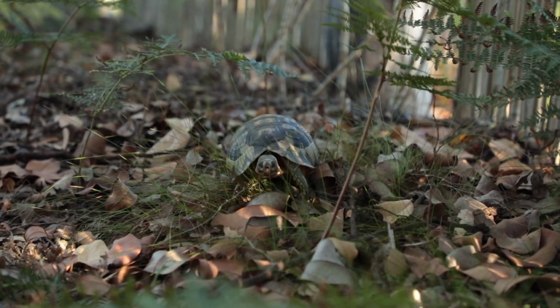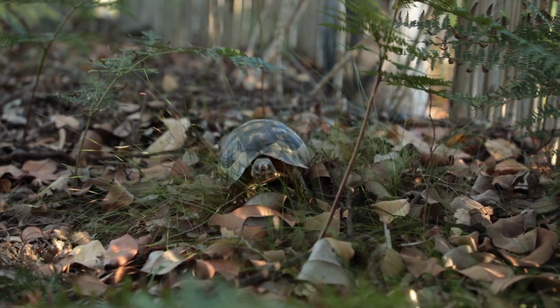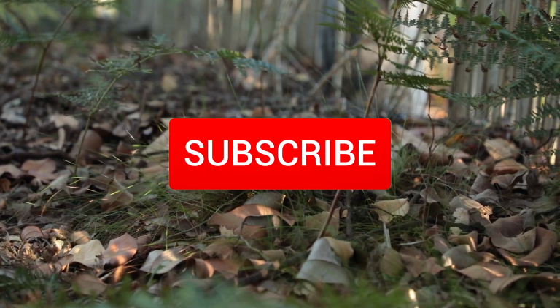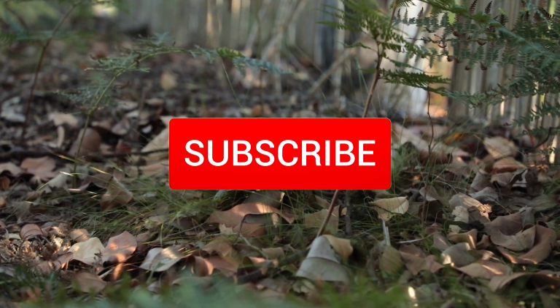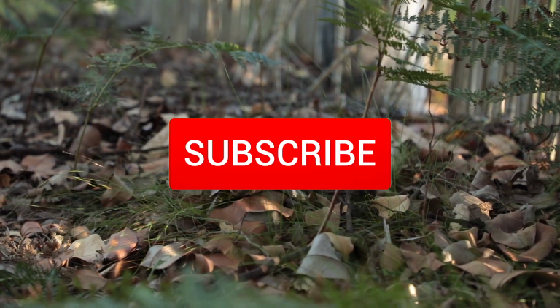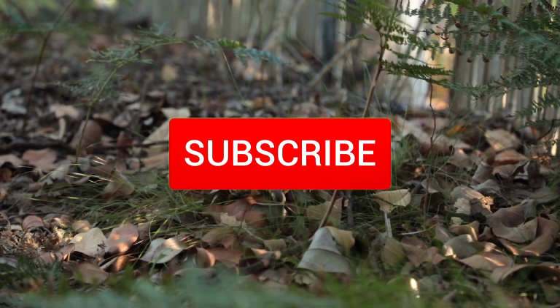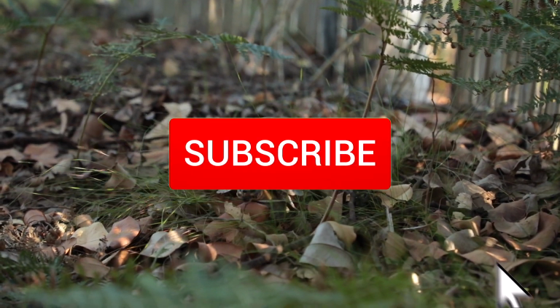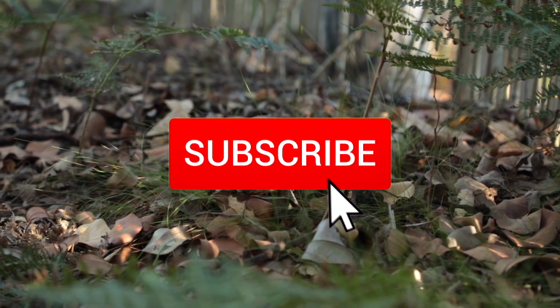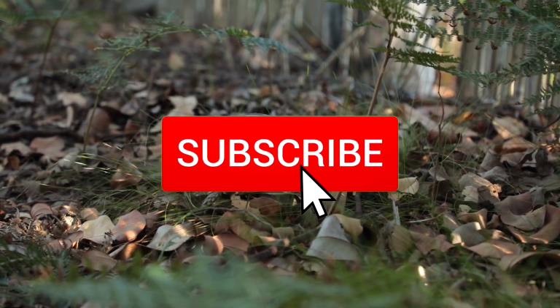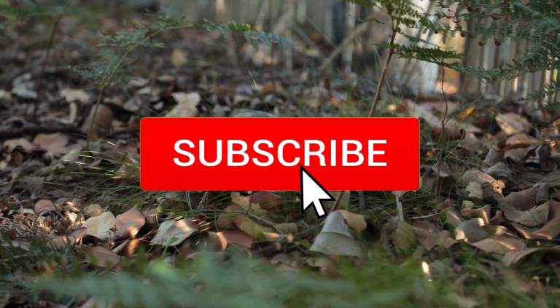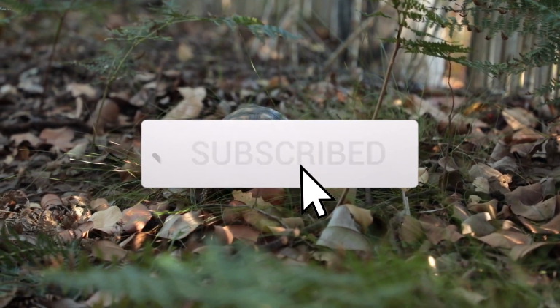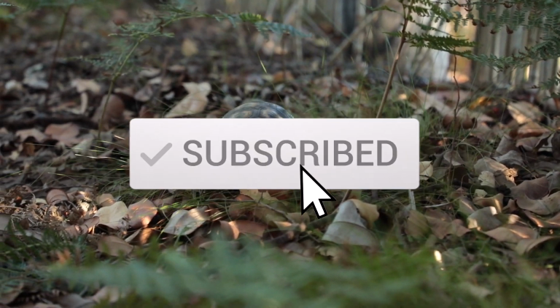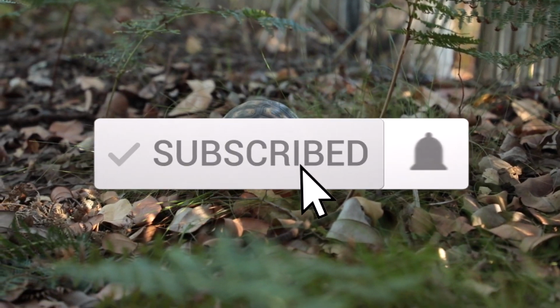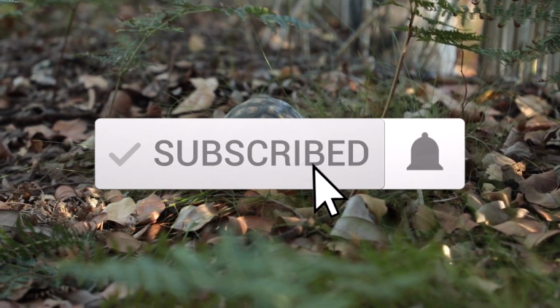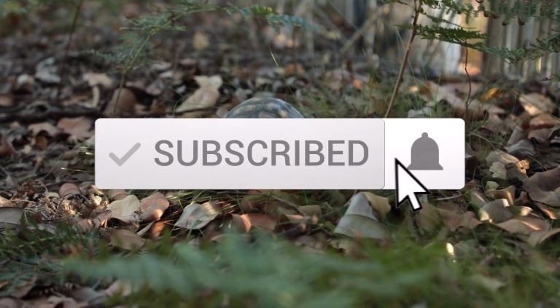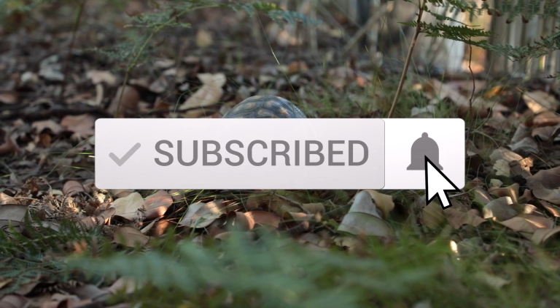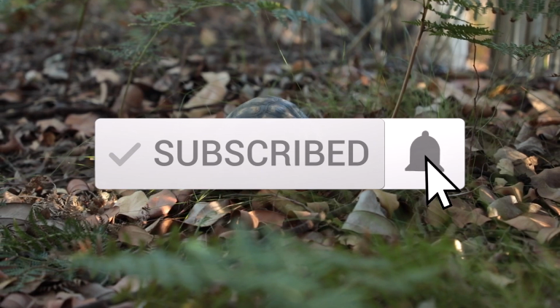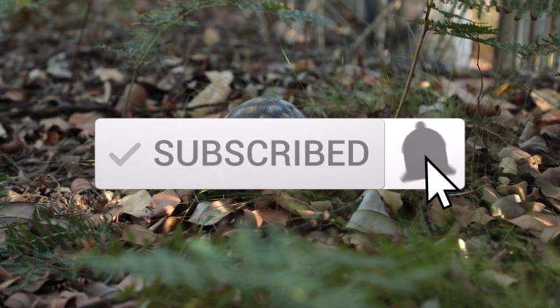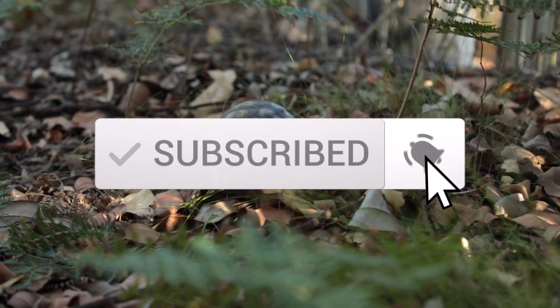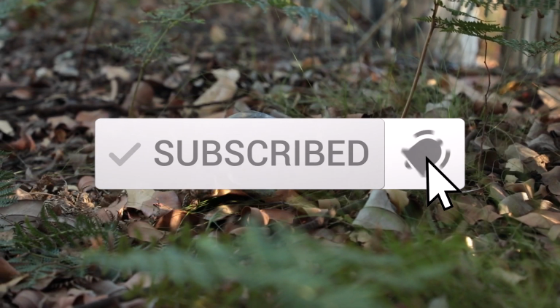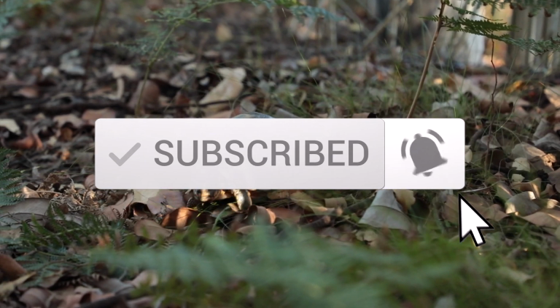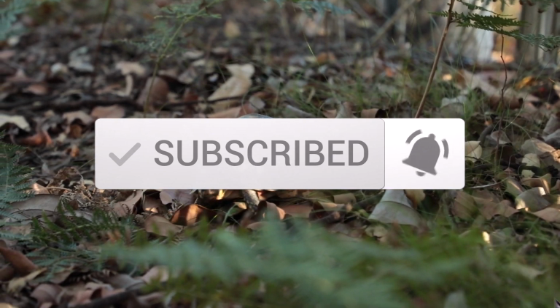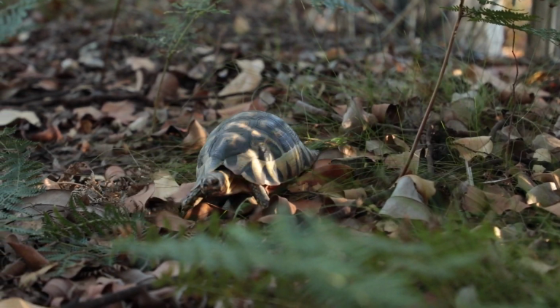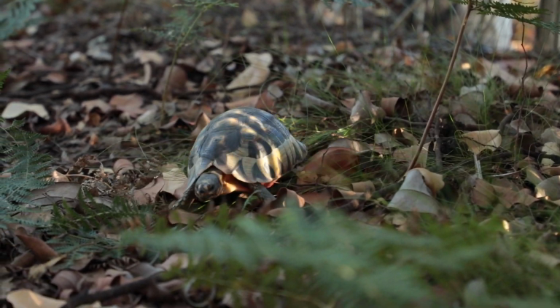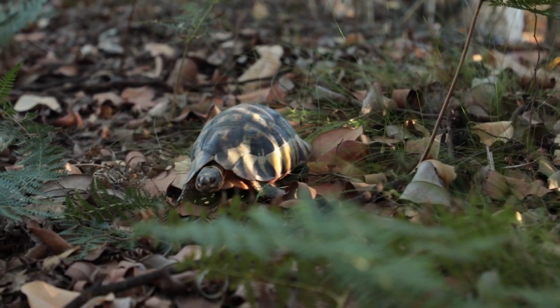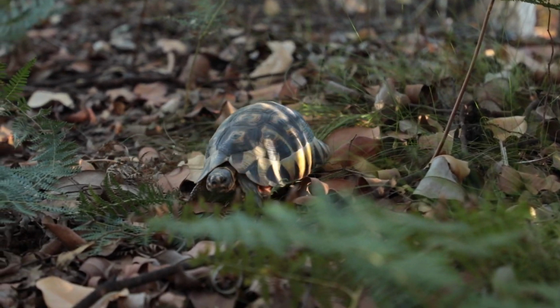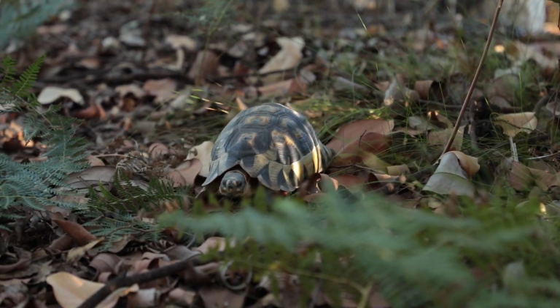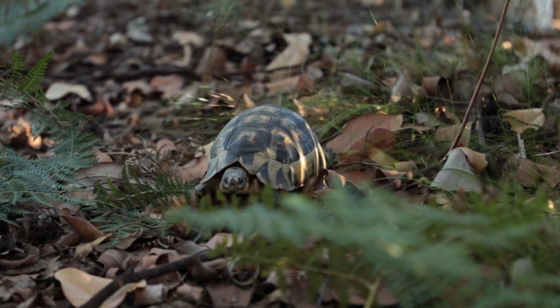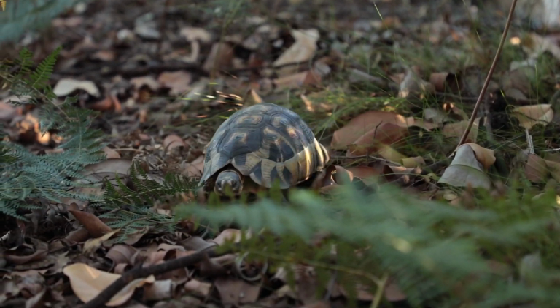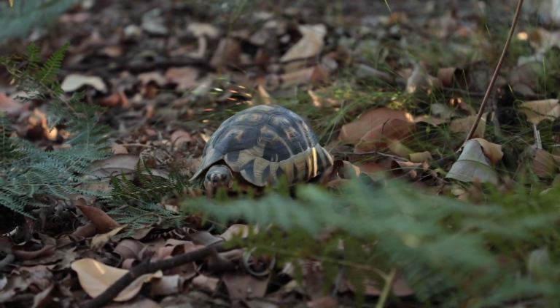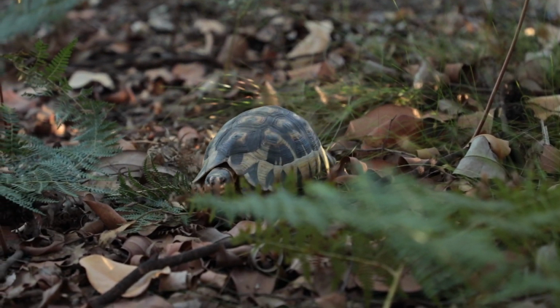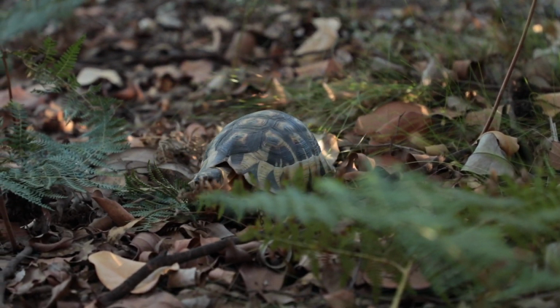If you like this video, click the like and subscribe button — it's a free way to support us.